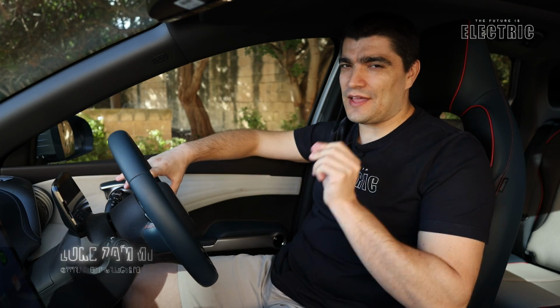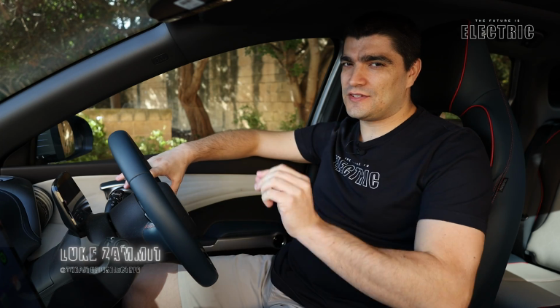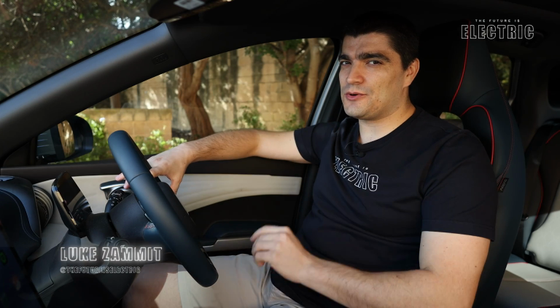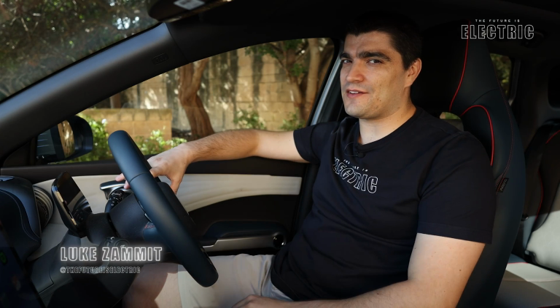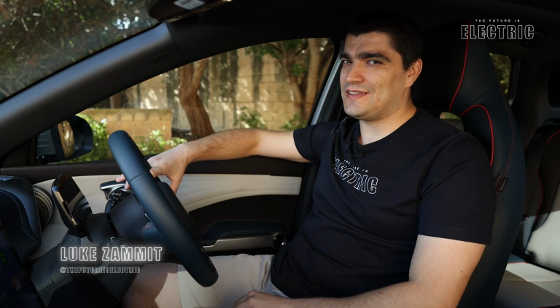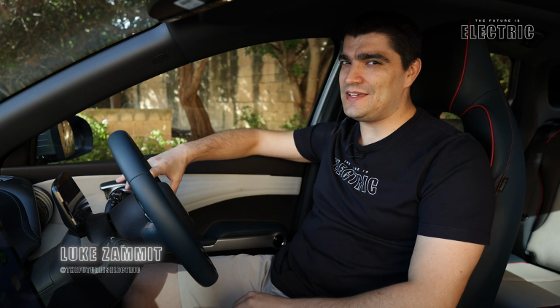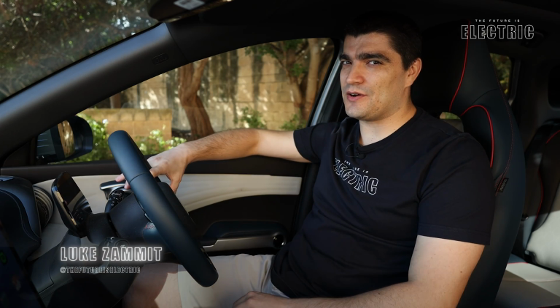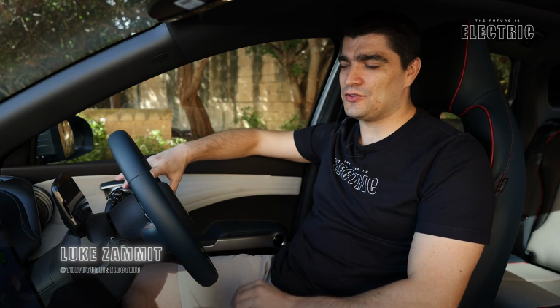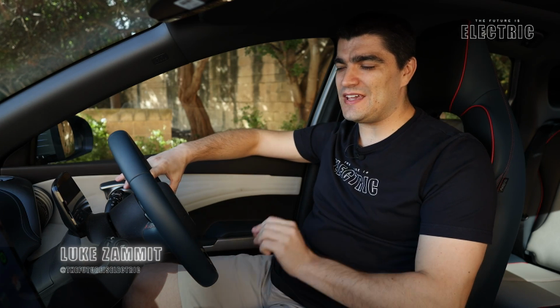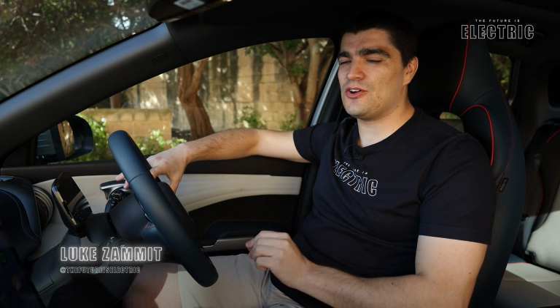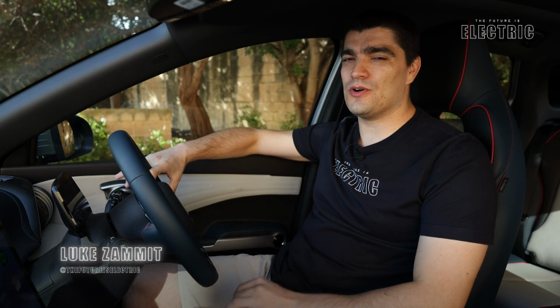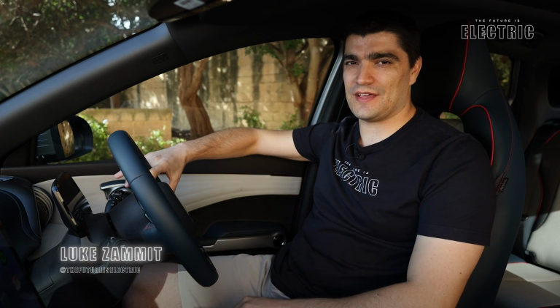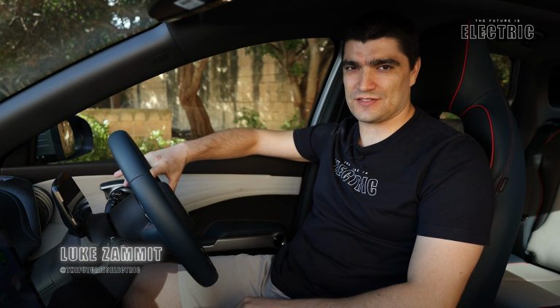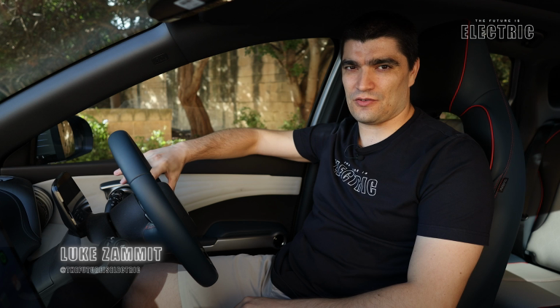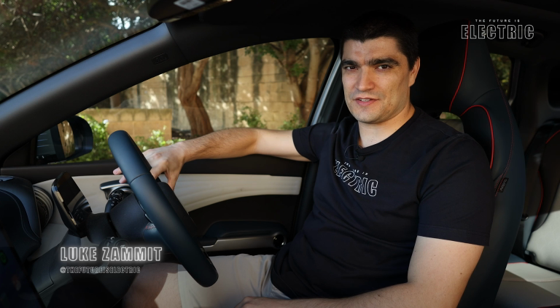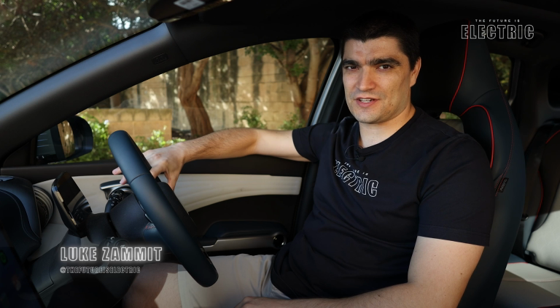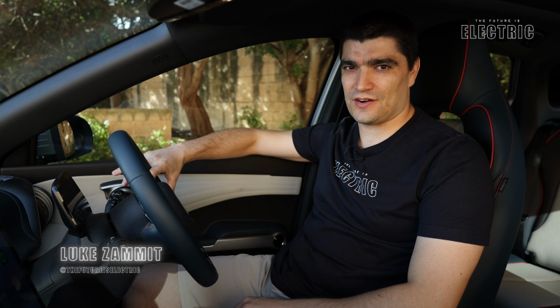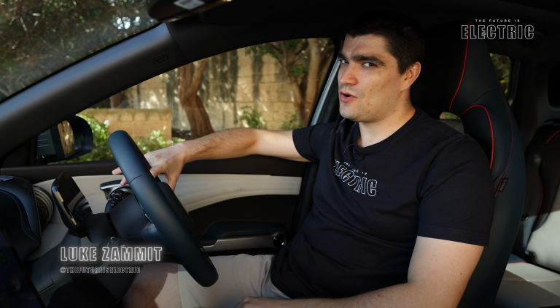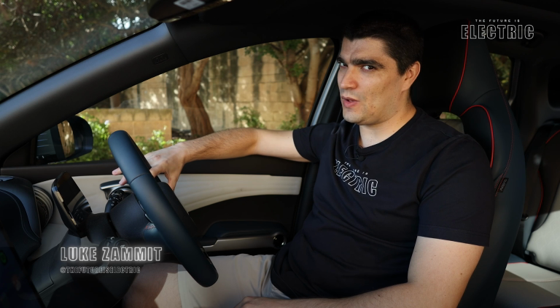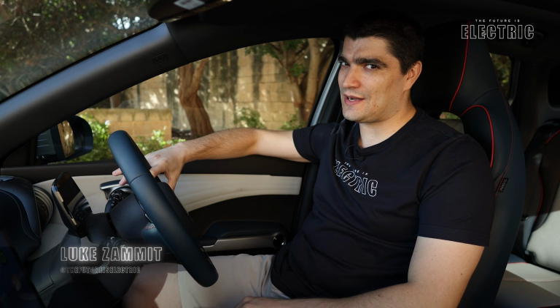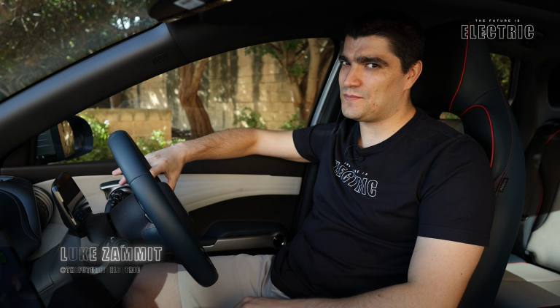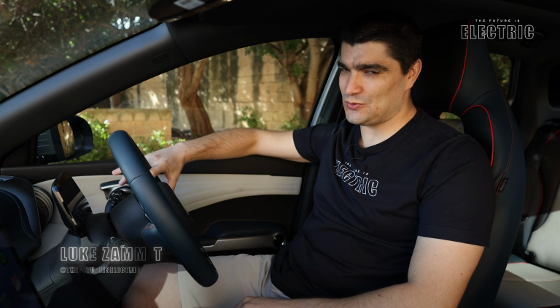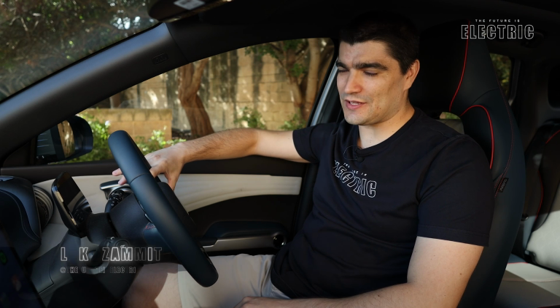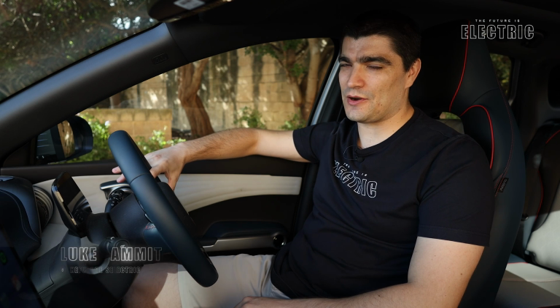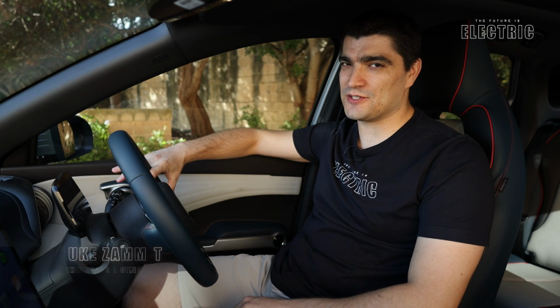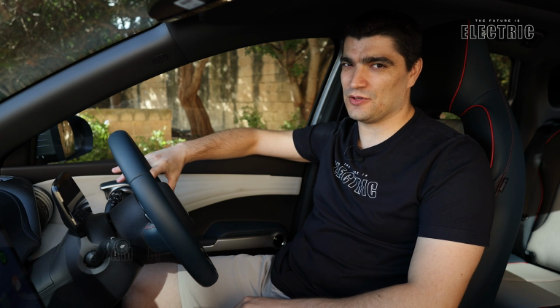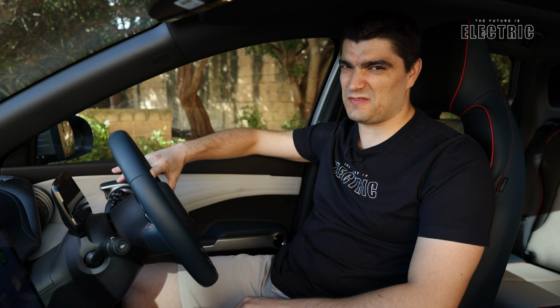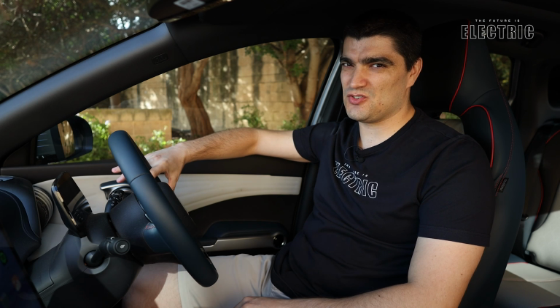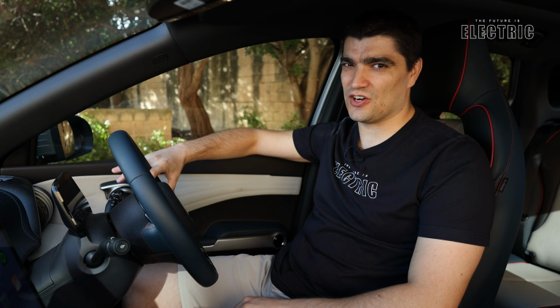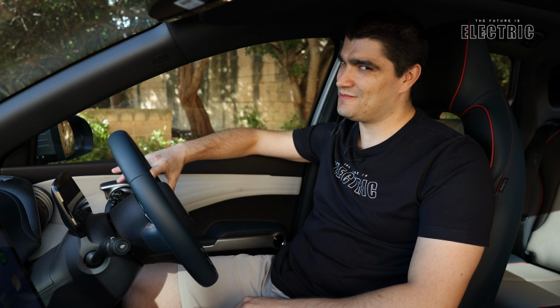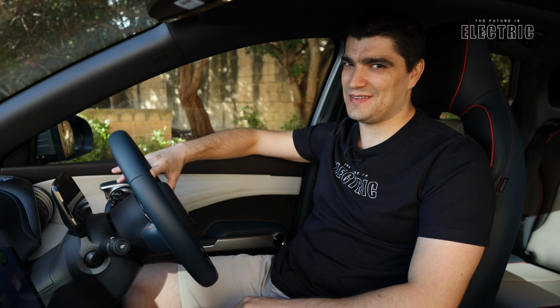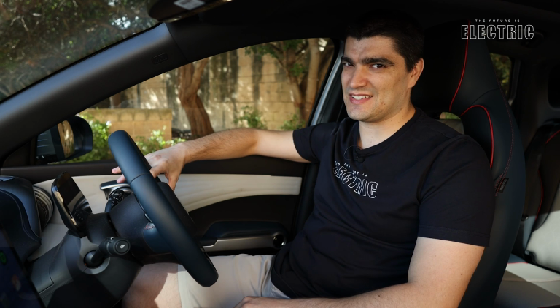I'm Luke, and today we're diving deeper into the inner workings of this car. Welcome to another episode of The Future Is Electric.